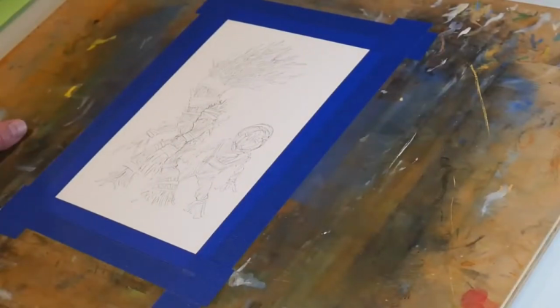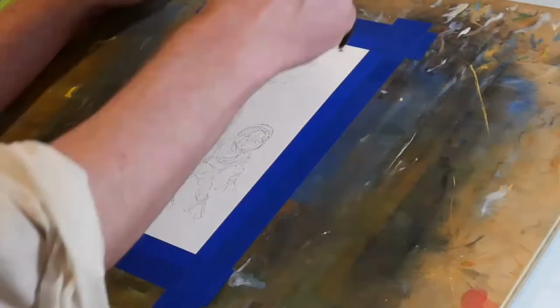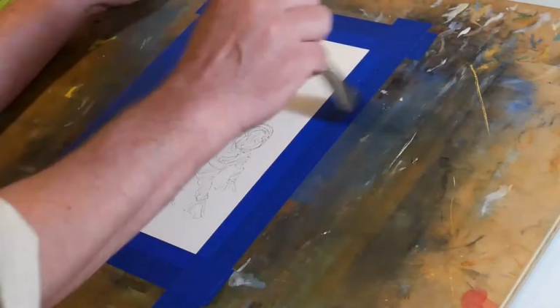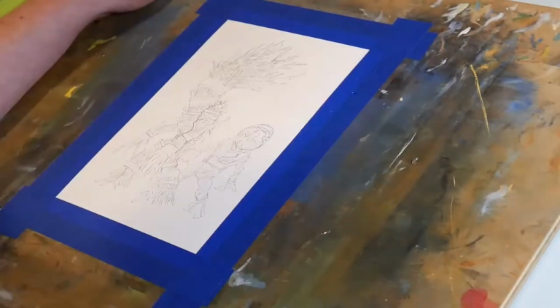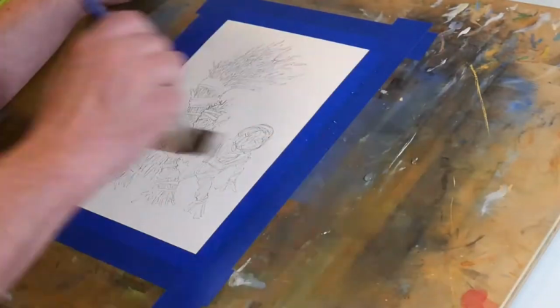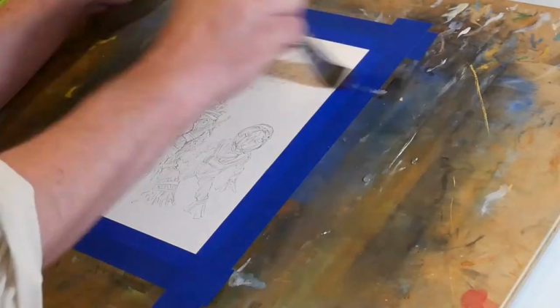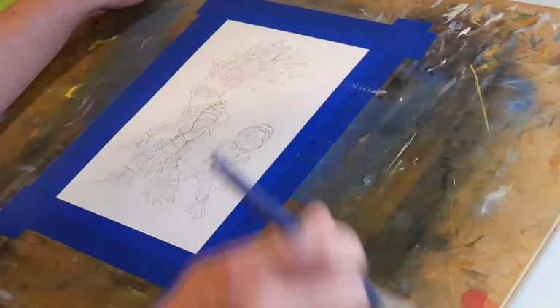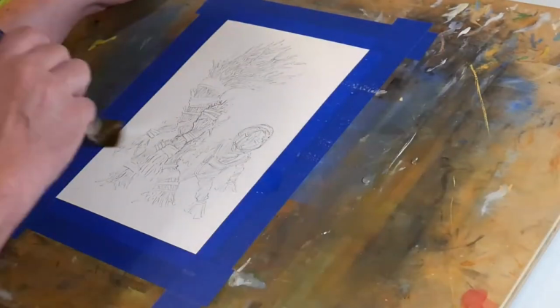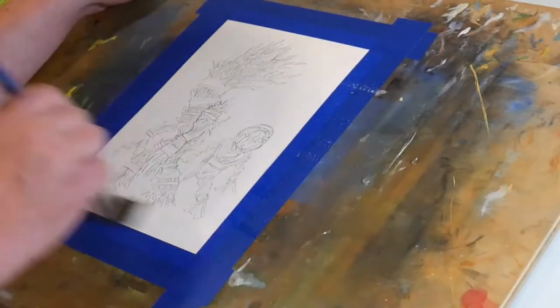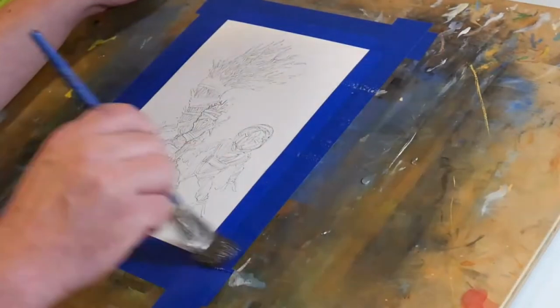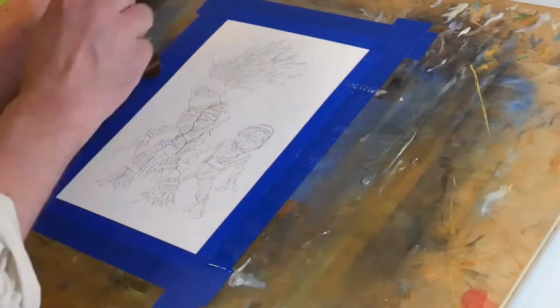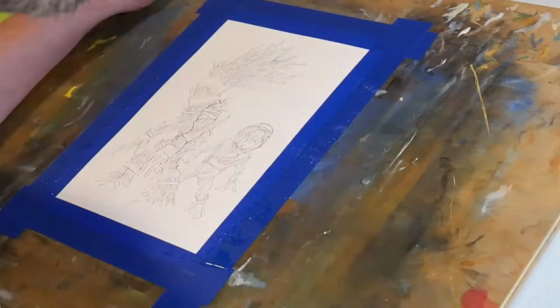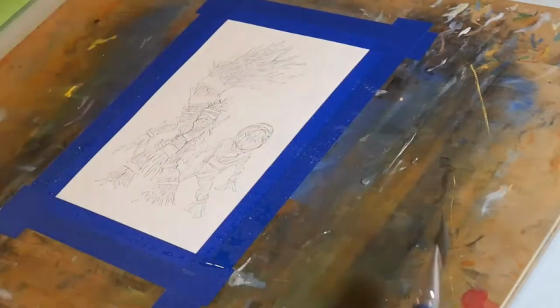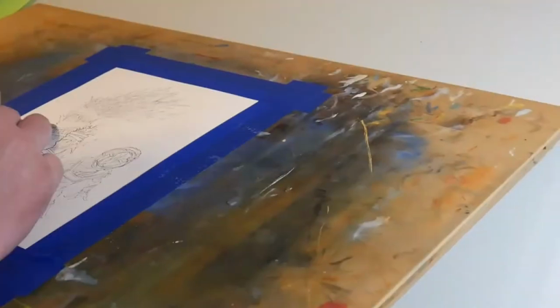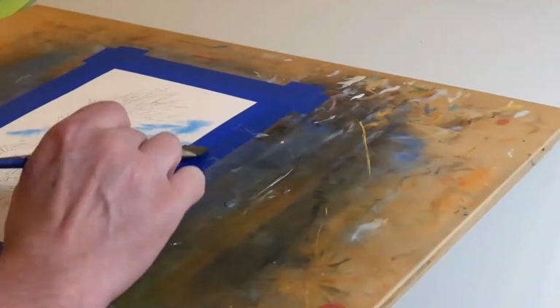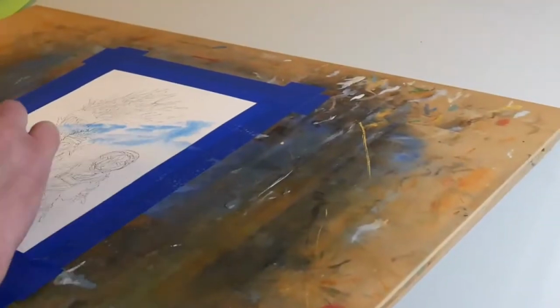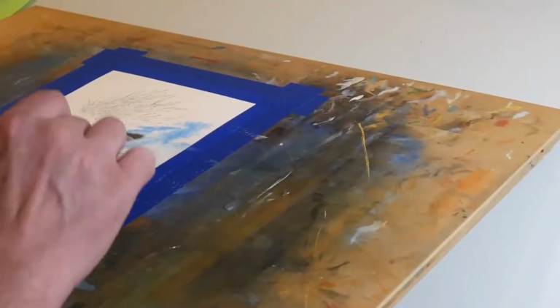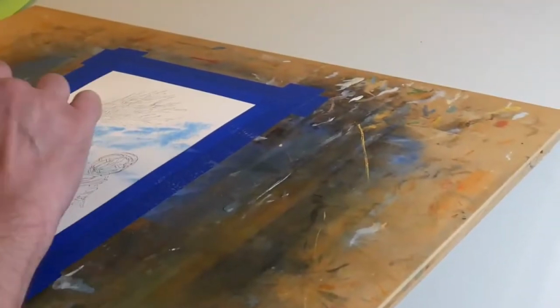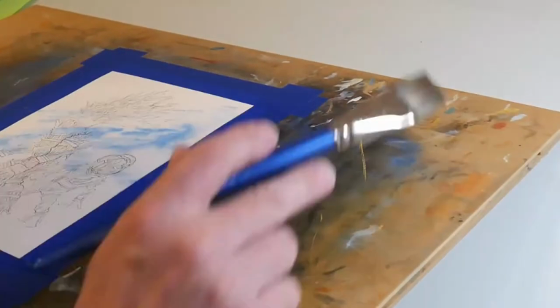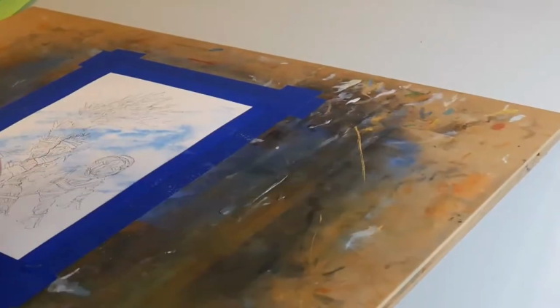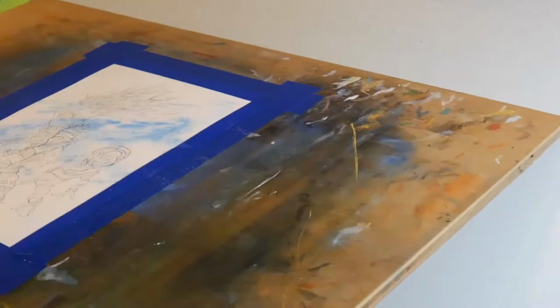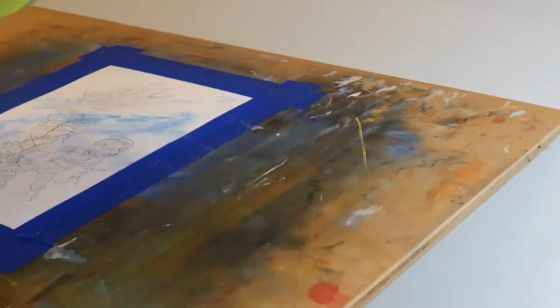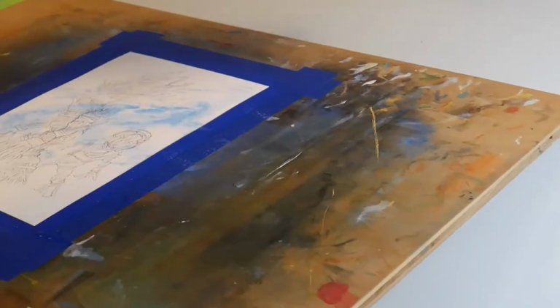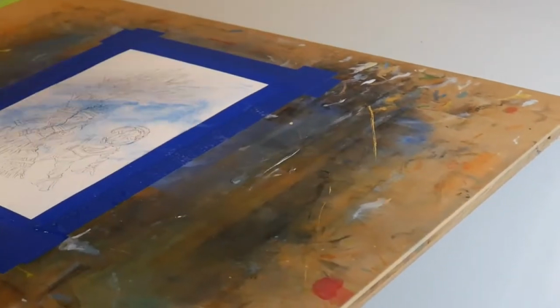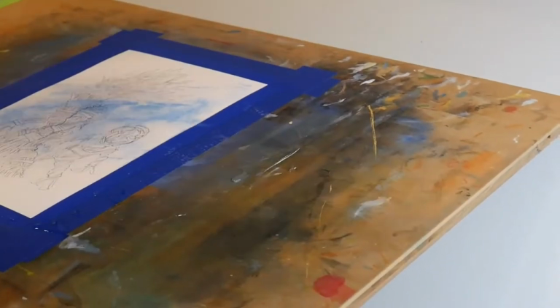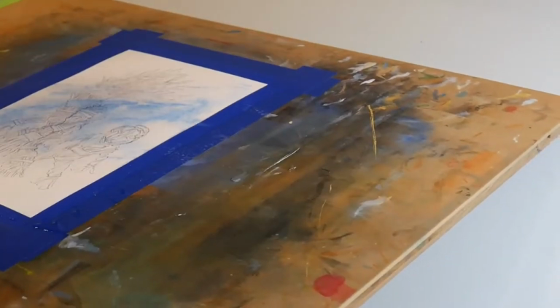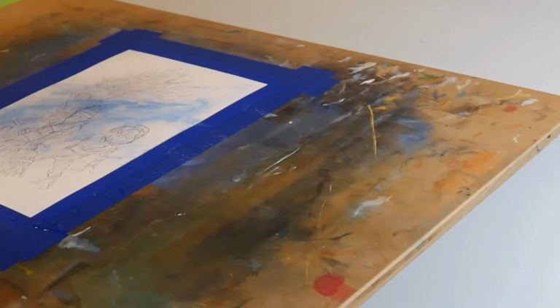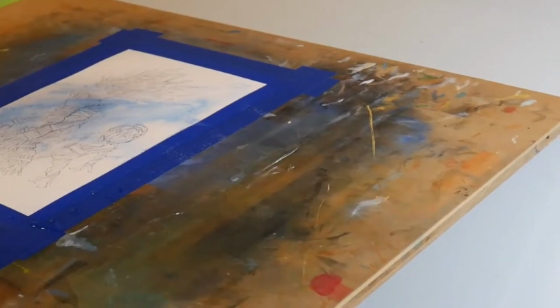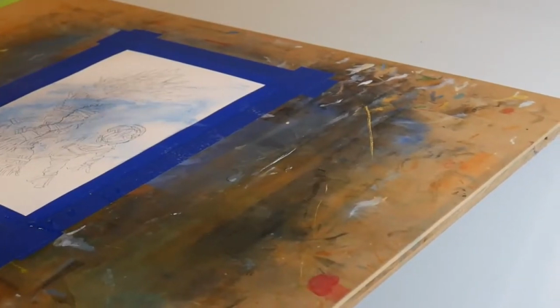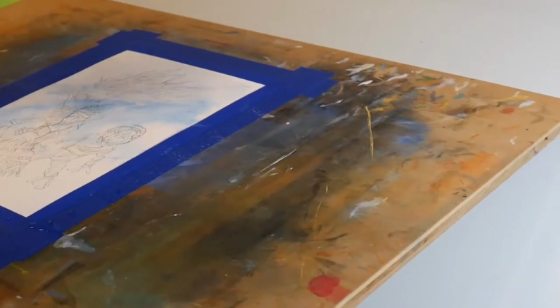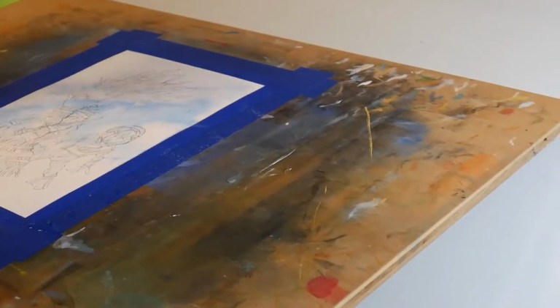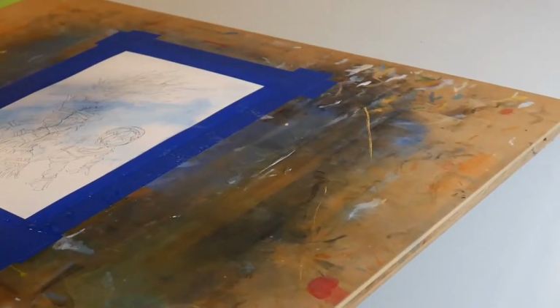Hi everyone. Hey, welcome back. We are going to be talking about the Twig Golems today.